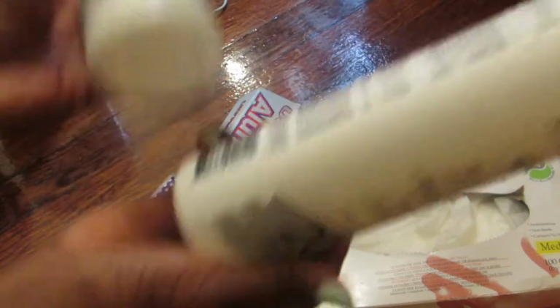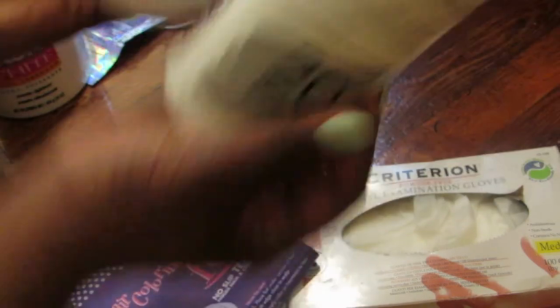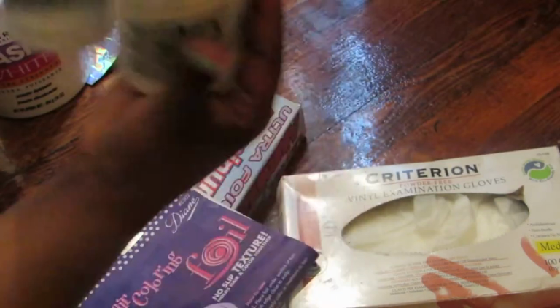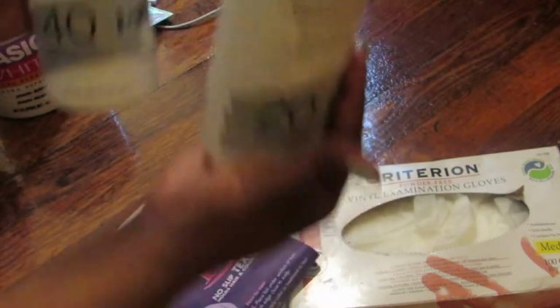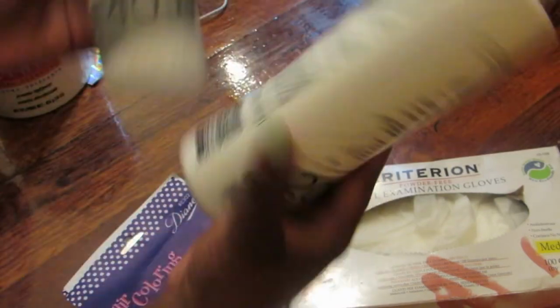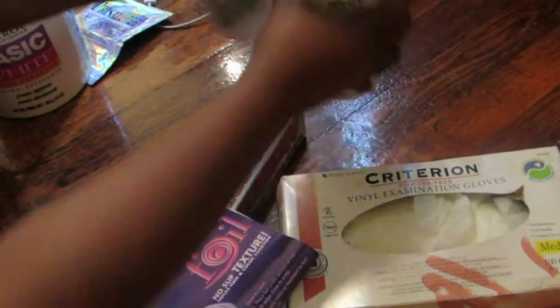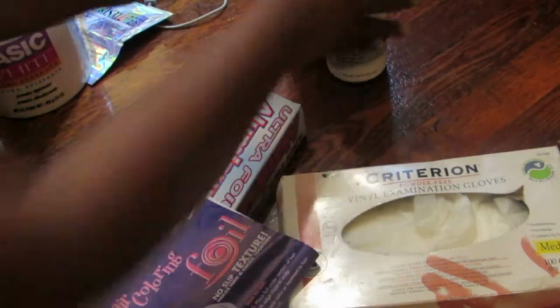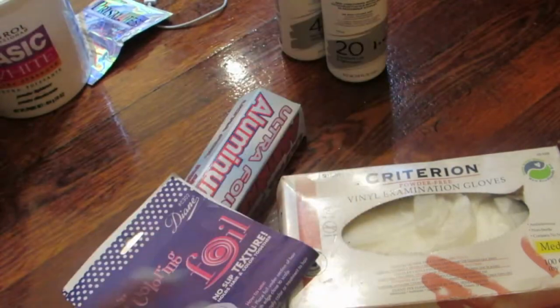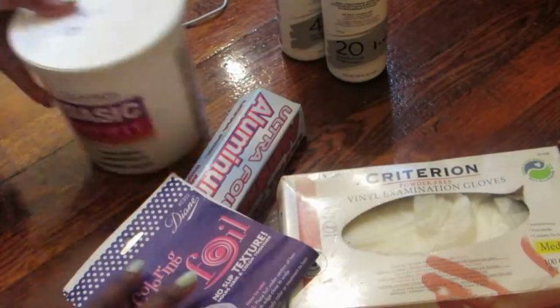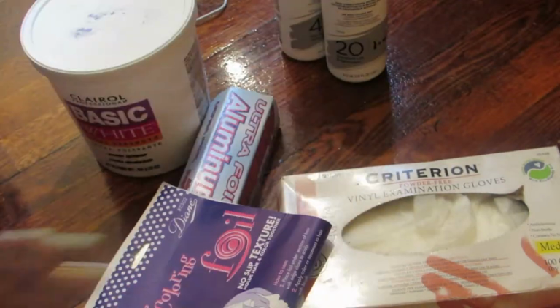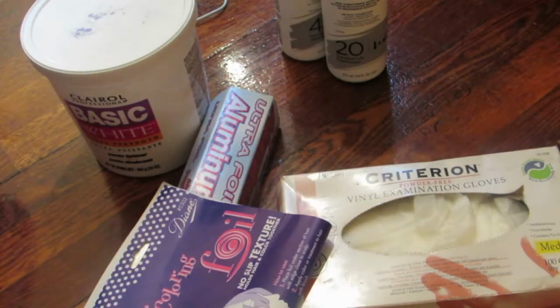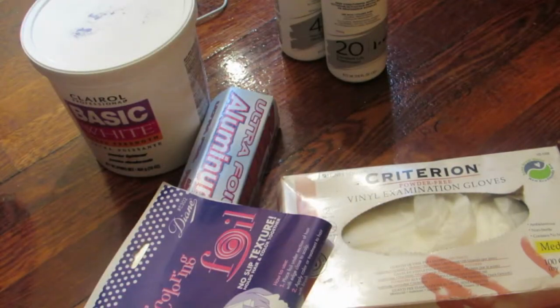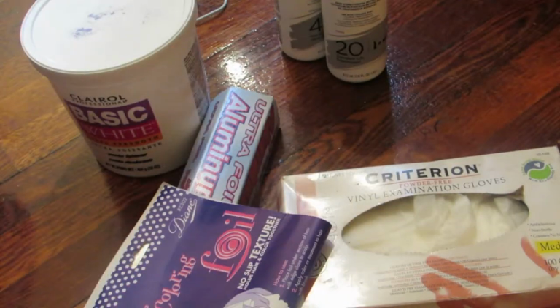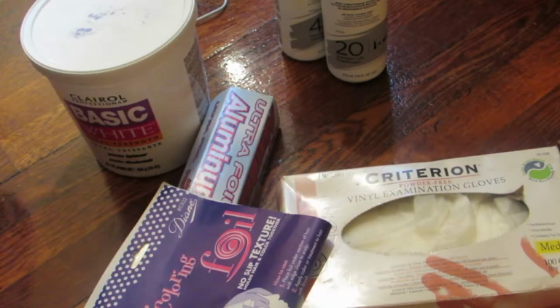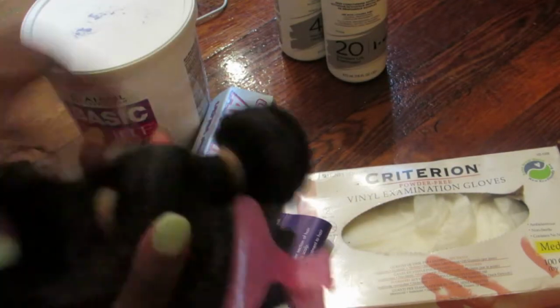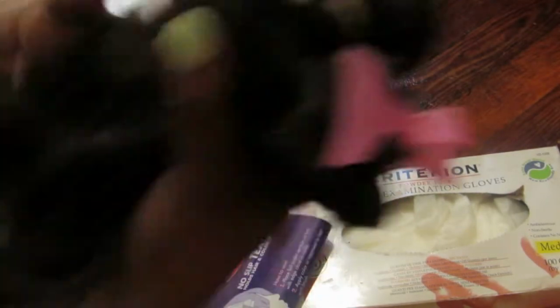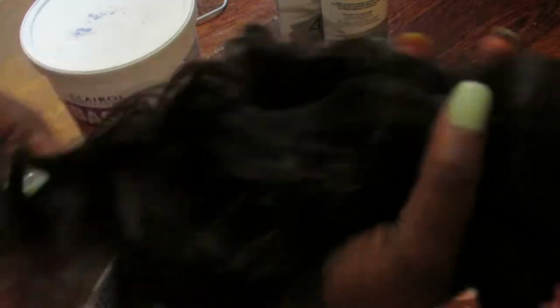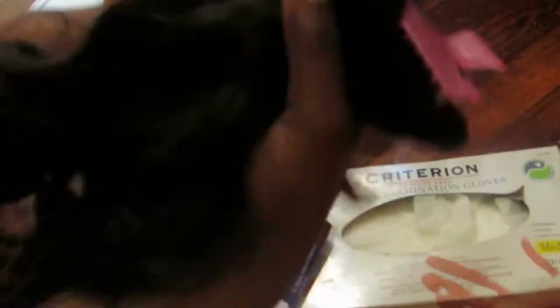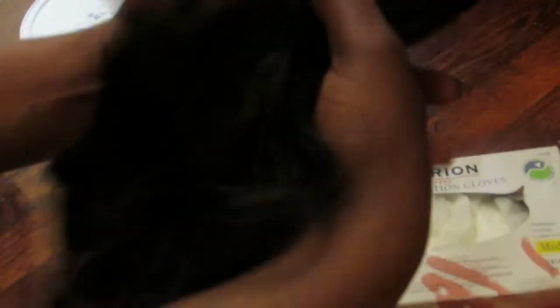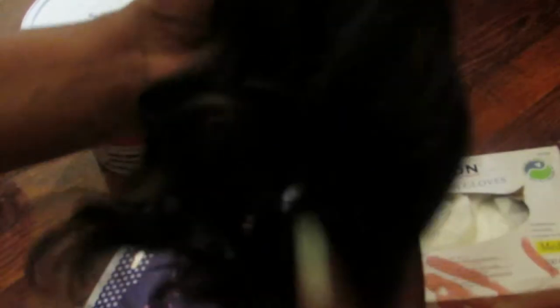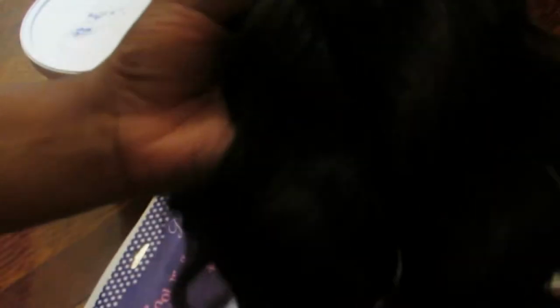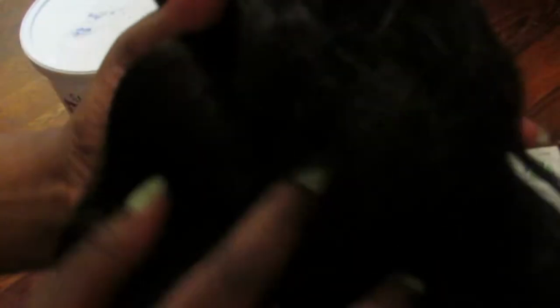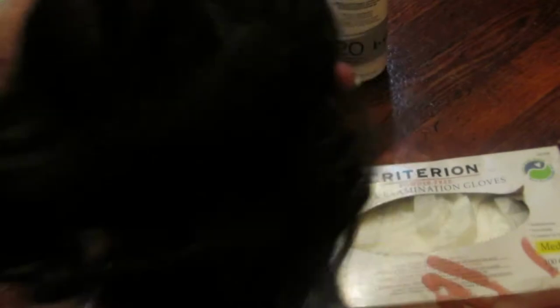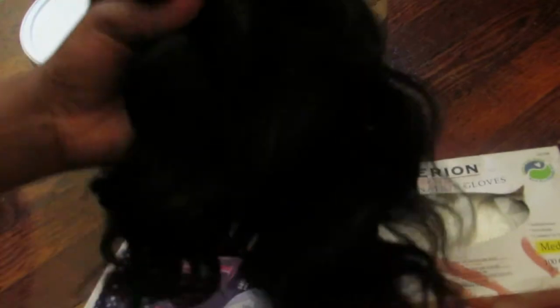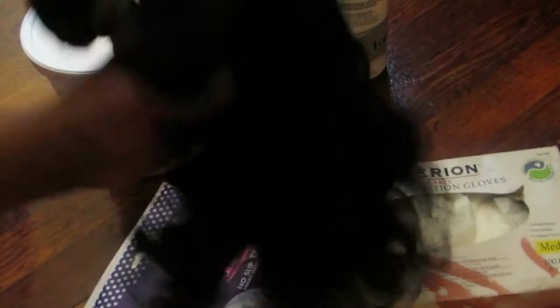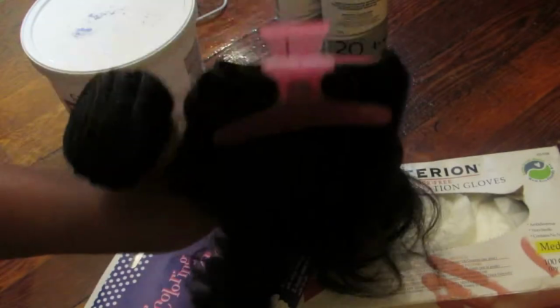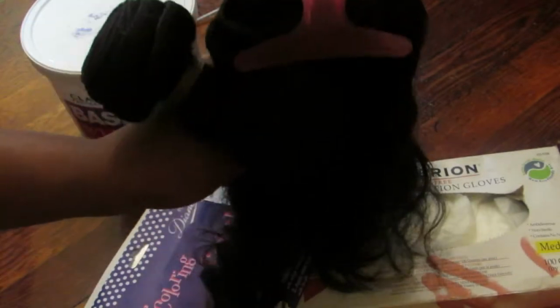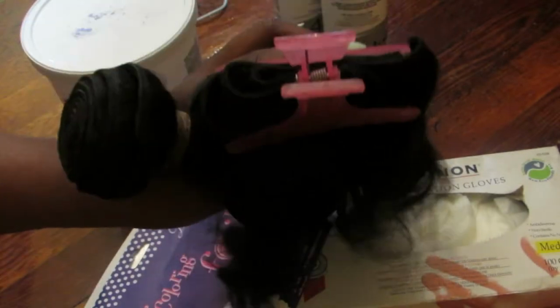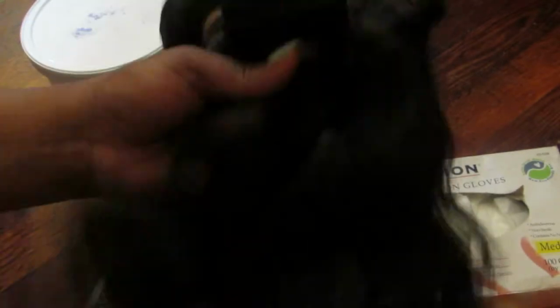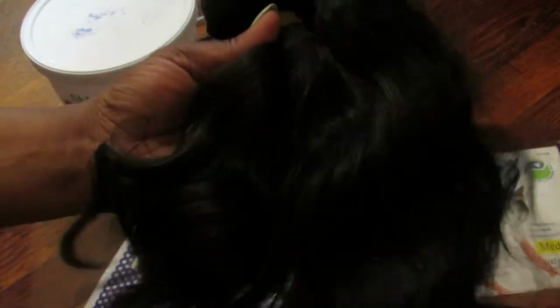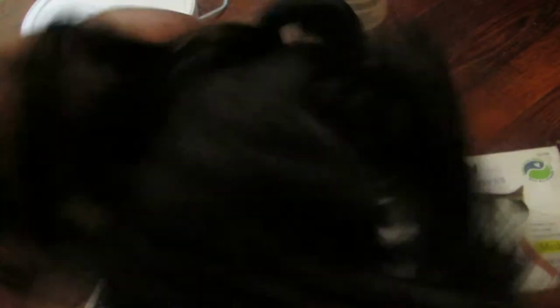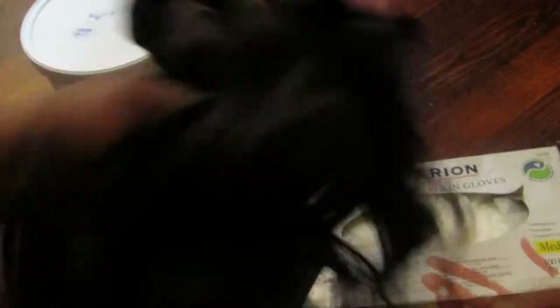You can use a 40 developer, a 20 developer, or they also have a 30 developer — it's up to you. And of course you would definitely need some hair.